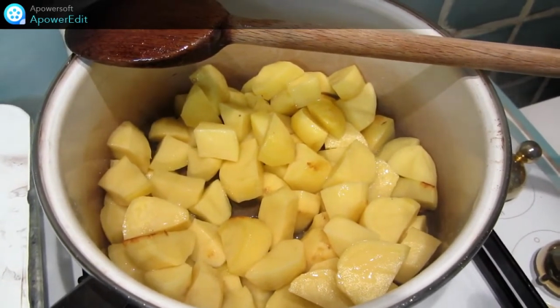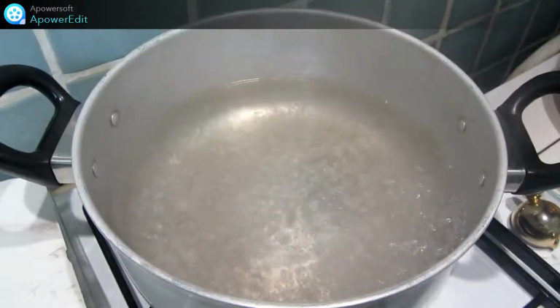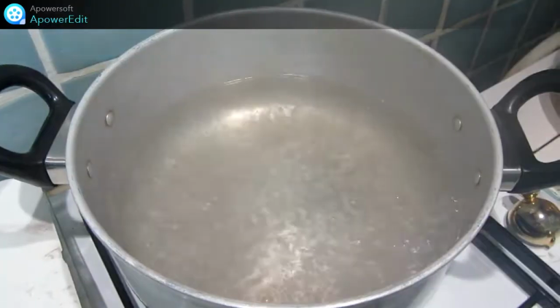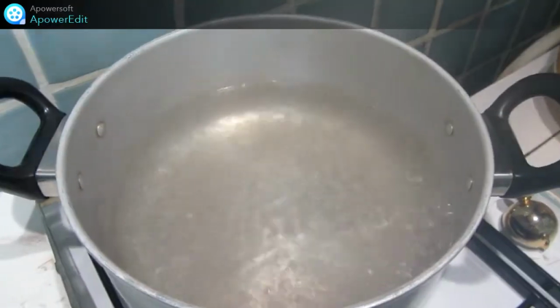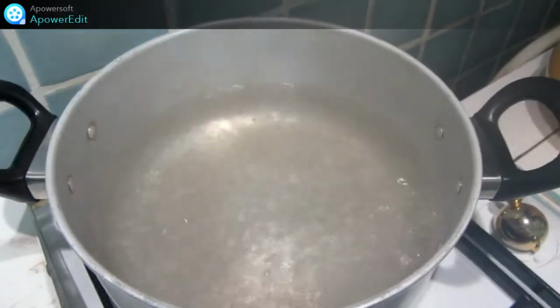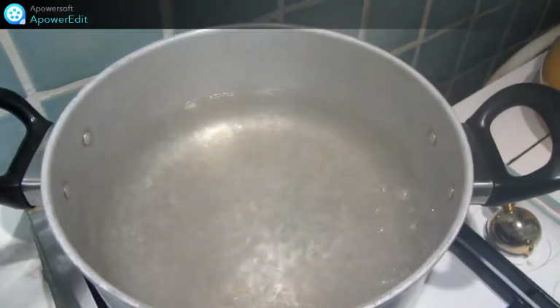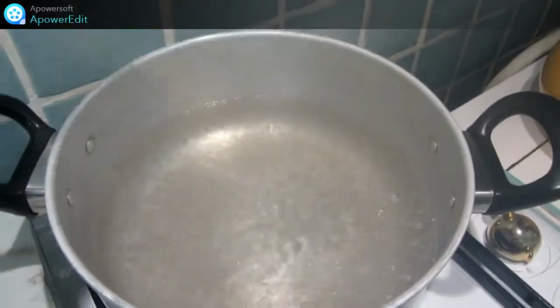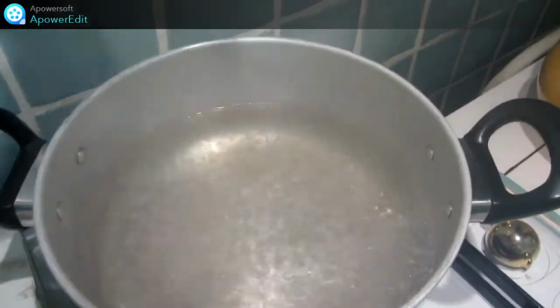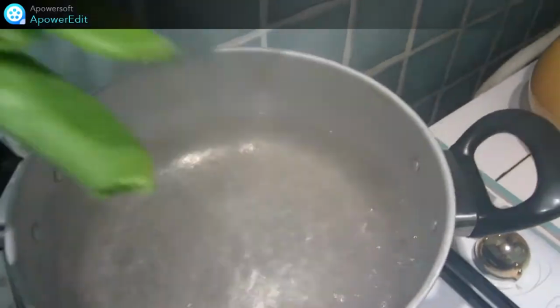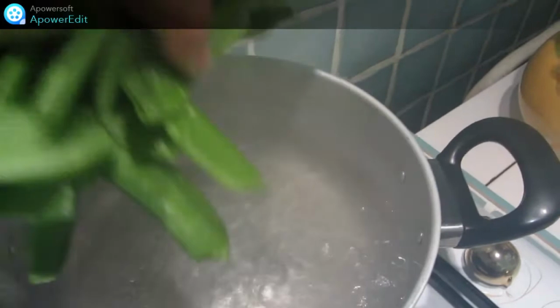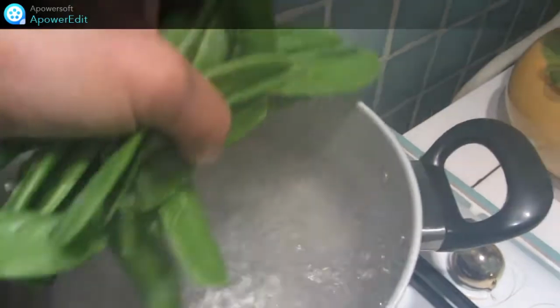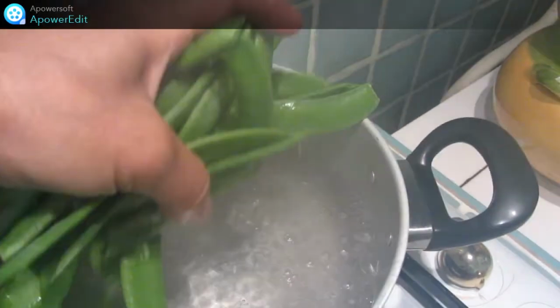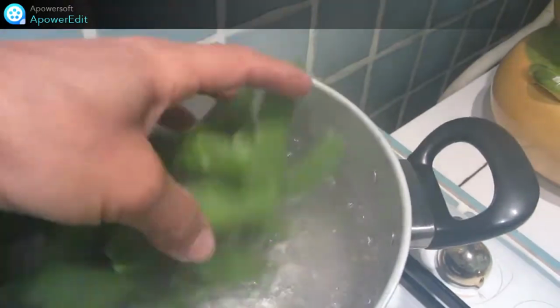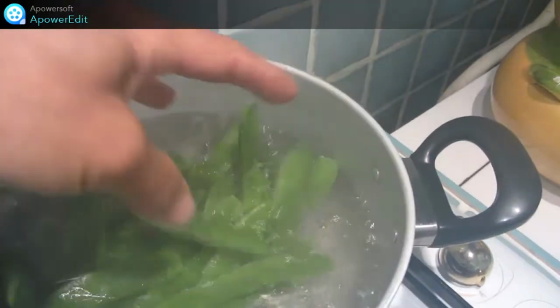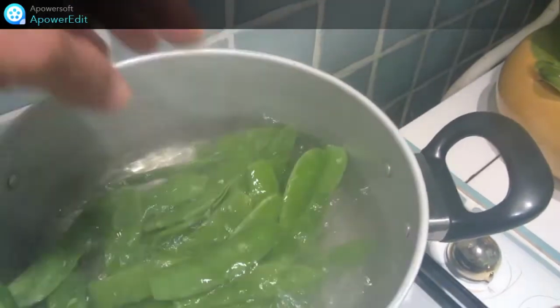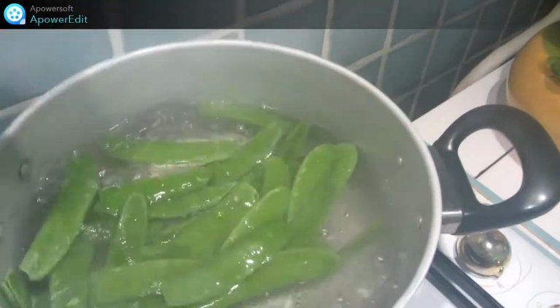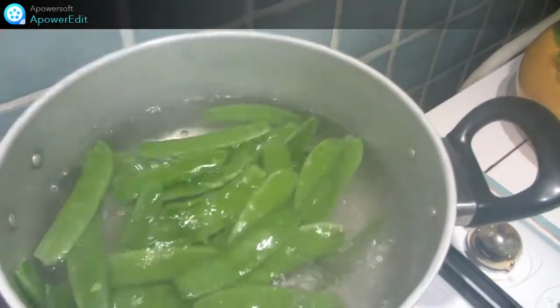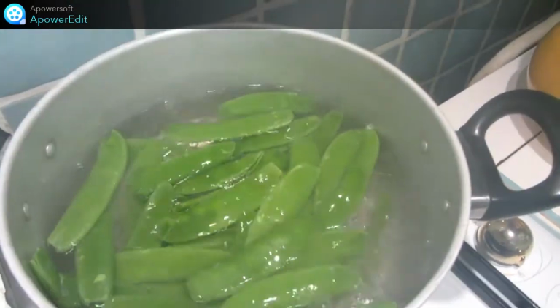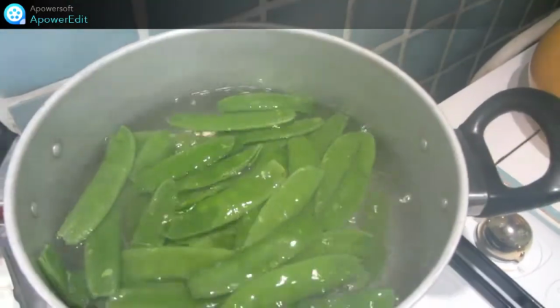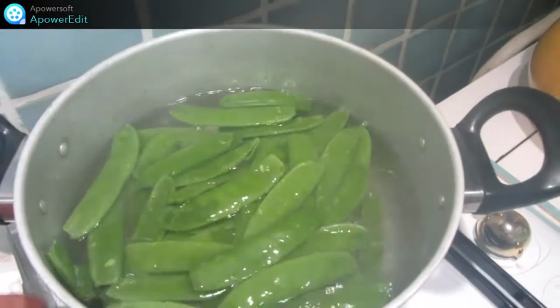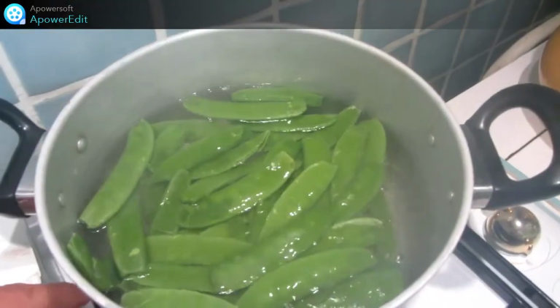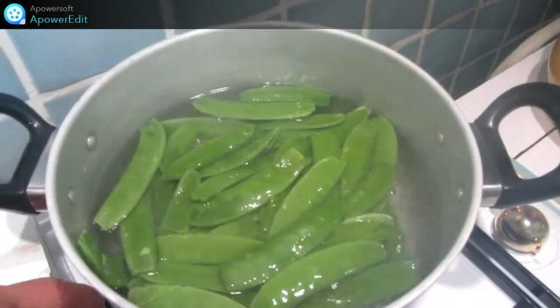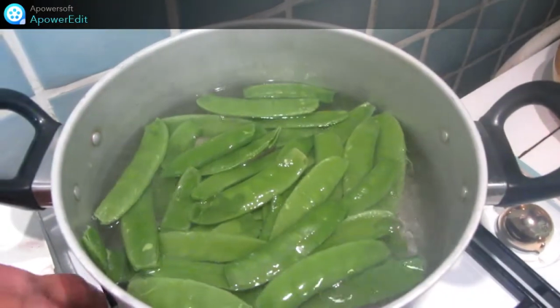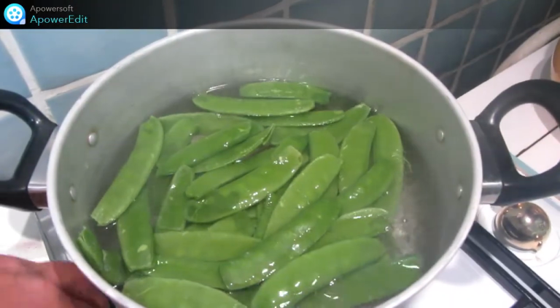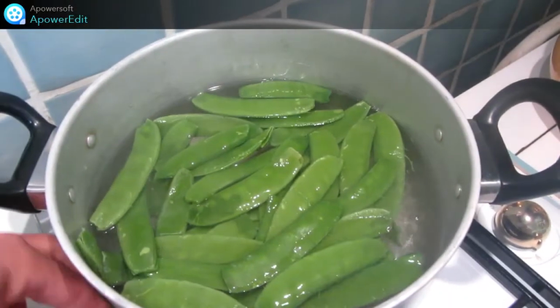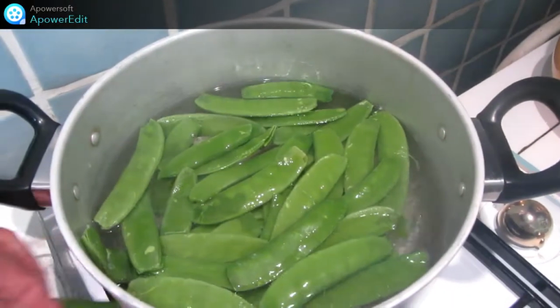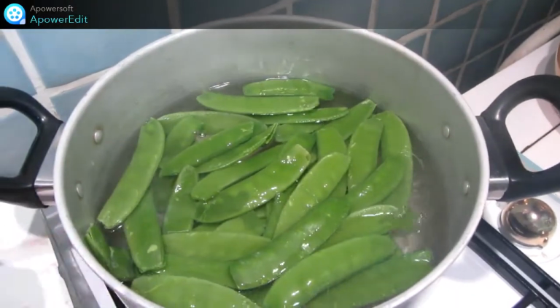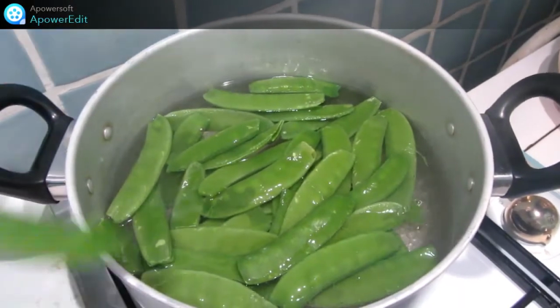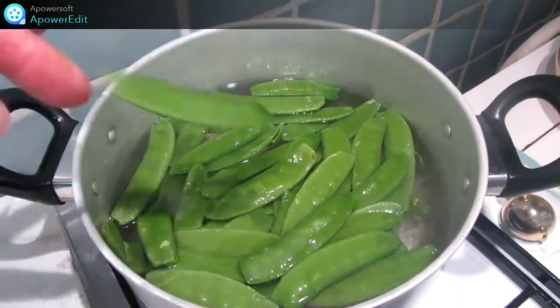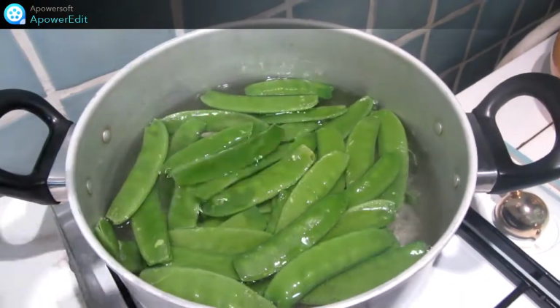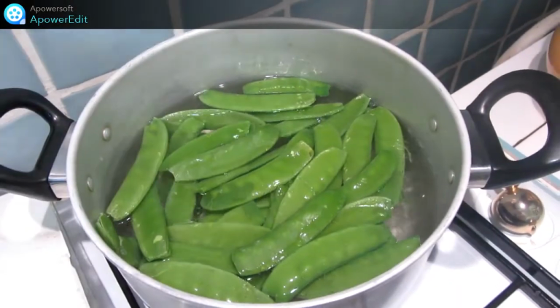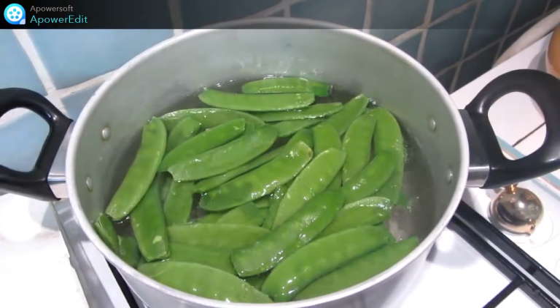Je plonge mes pois gourmands dans l'eau bouillante salée et je cuis 5 minutes.